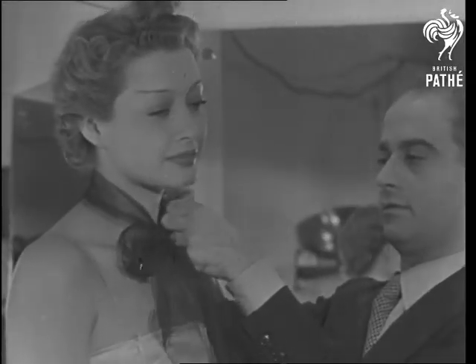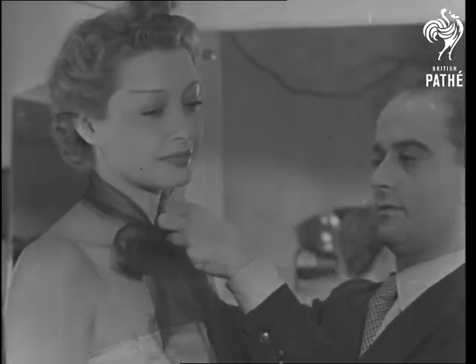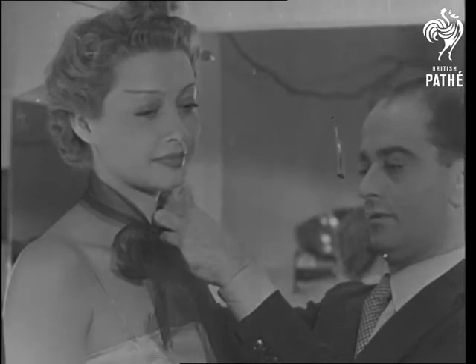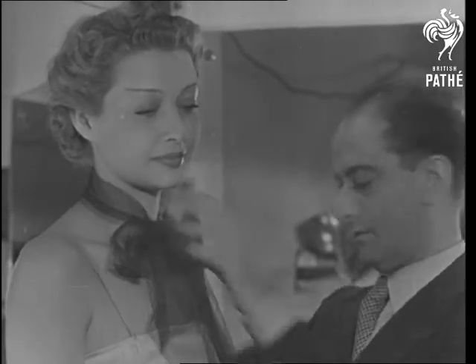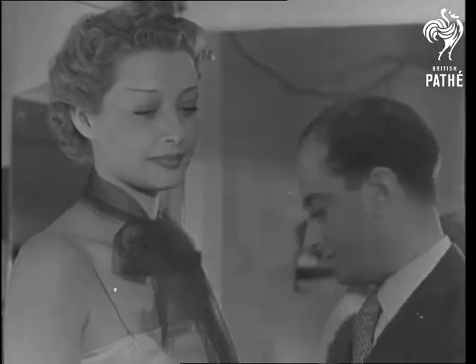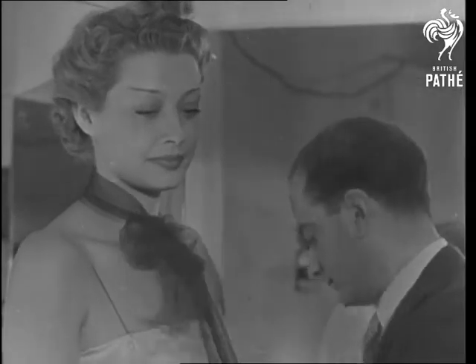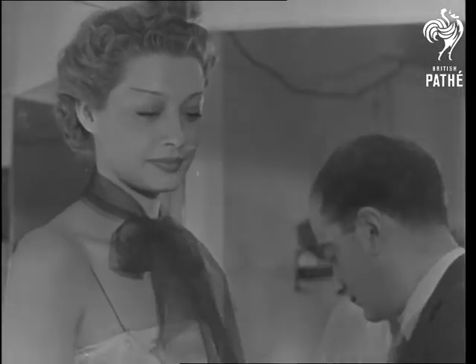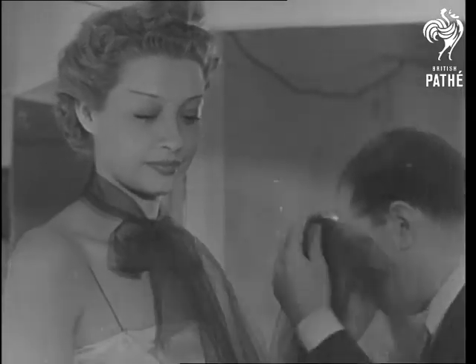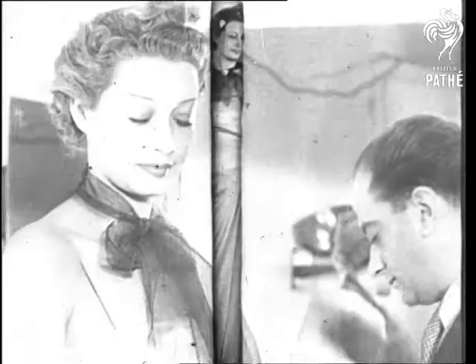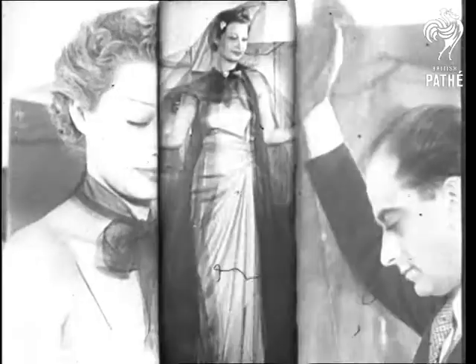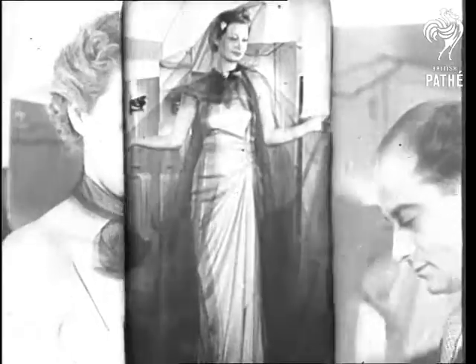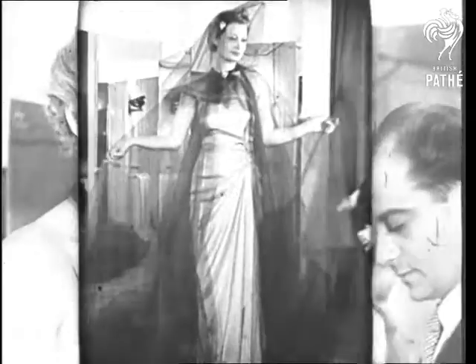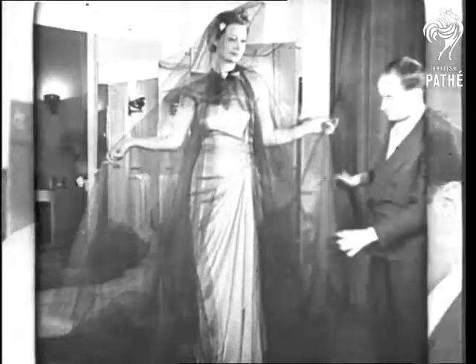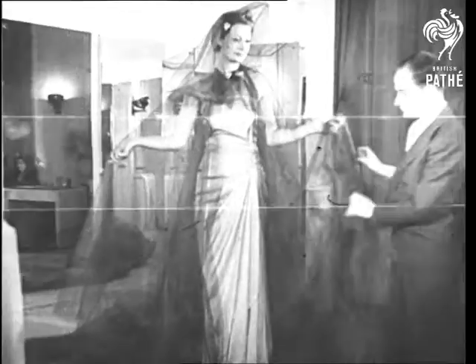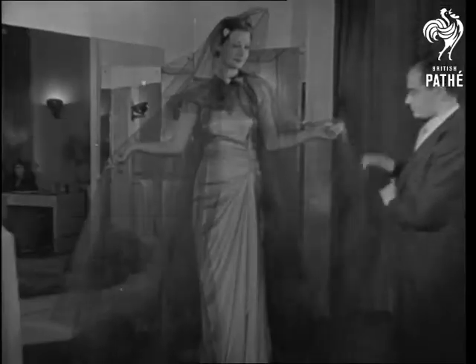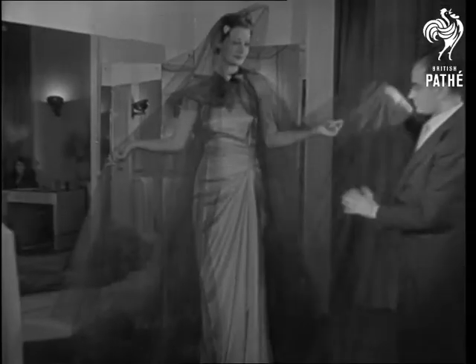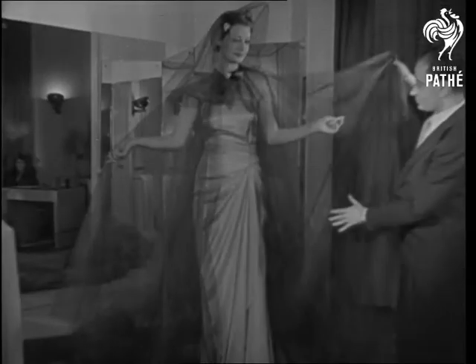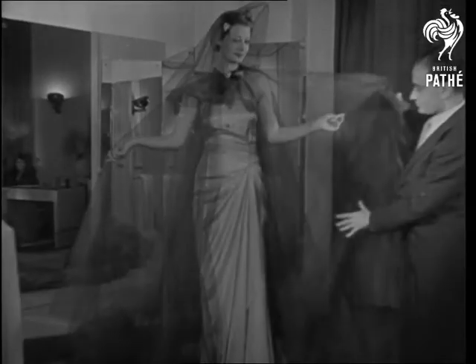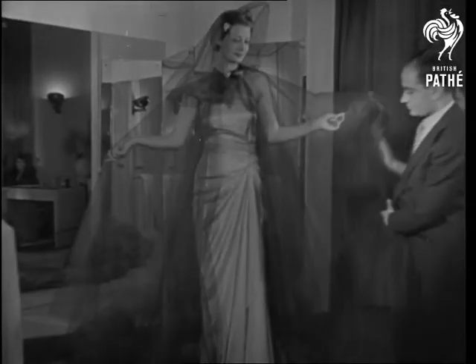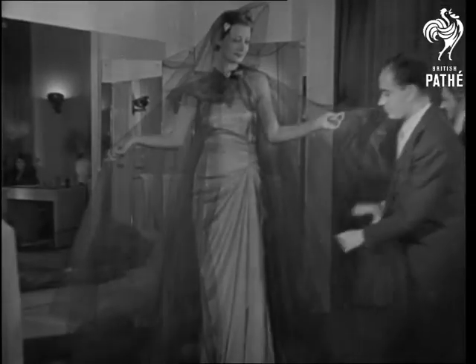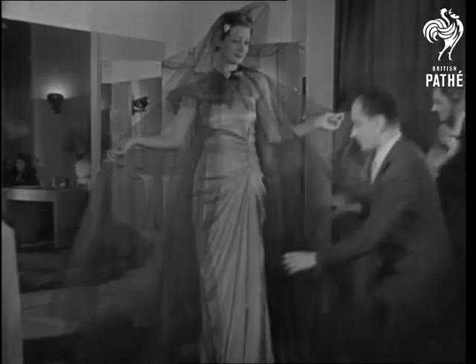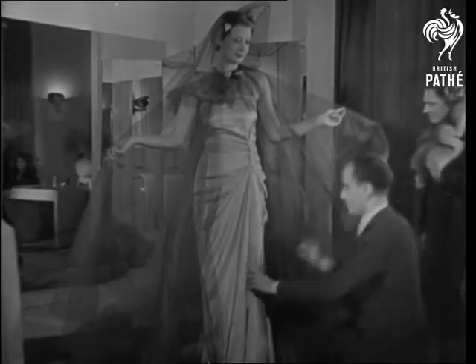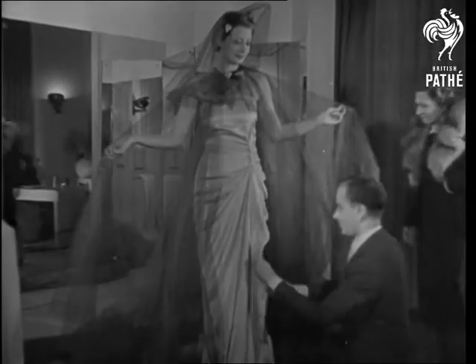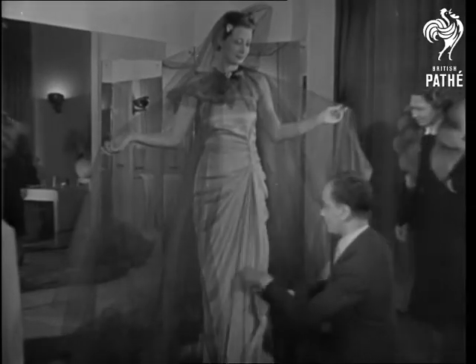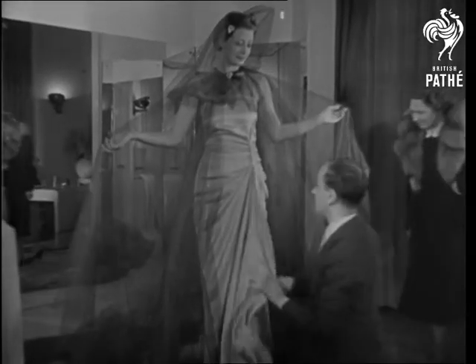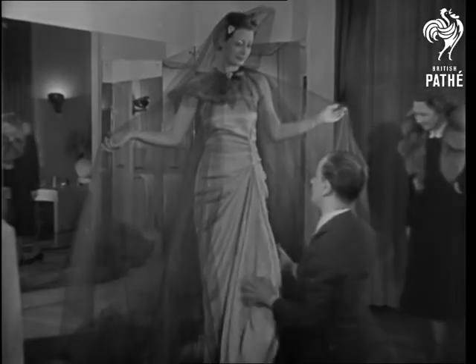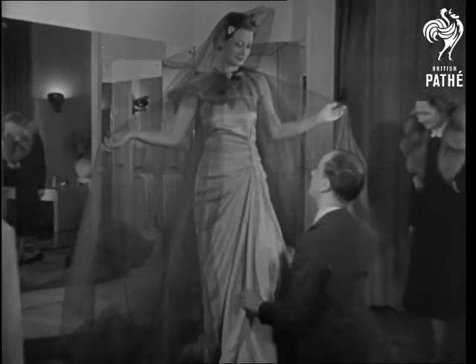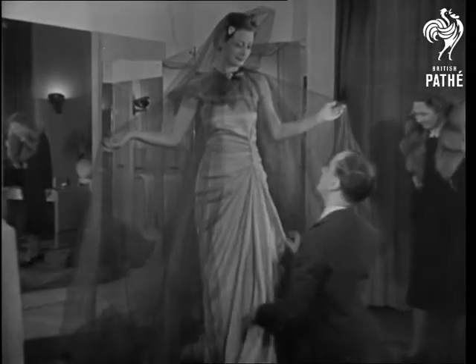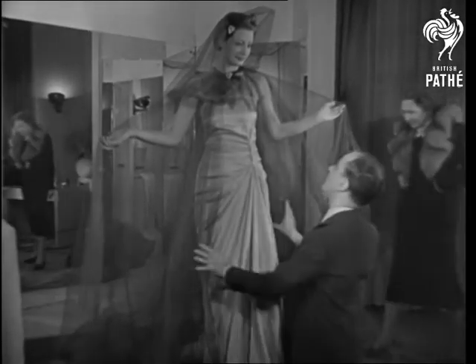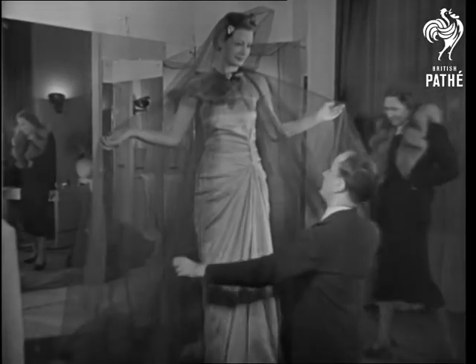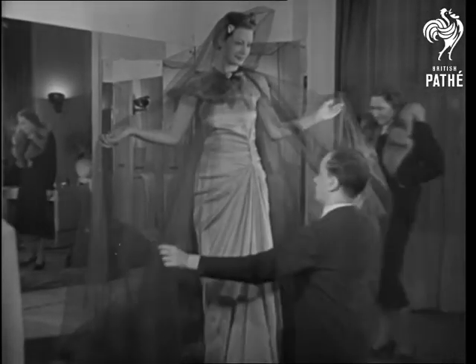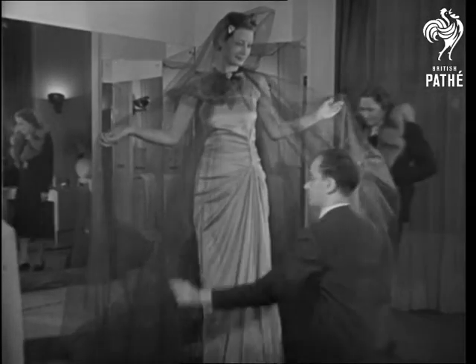A hood and cape of grey tulle complete the ensemble. A perfect example of gauze and effect.